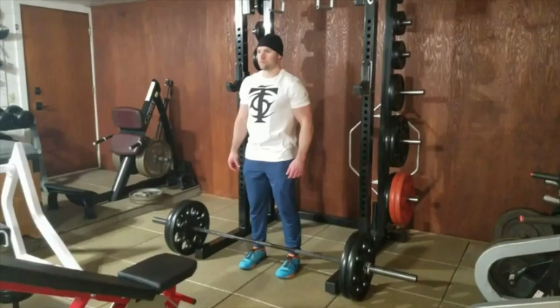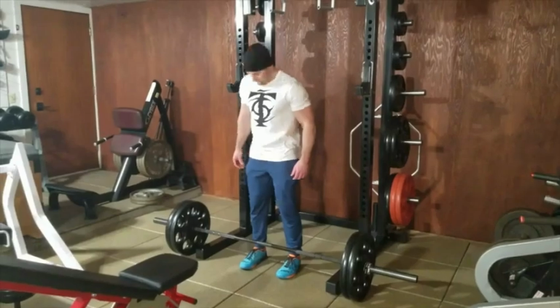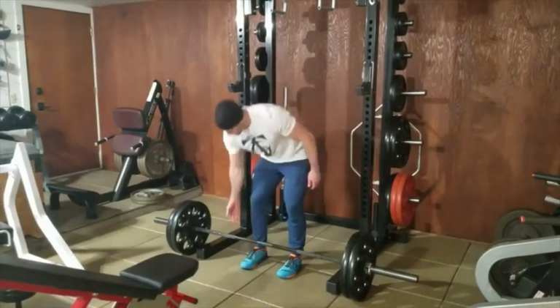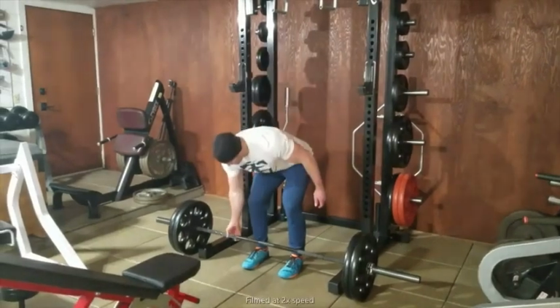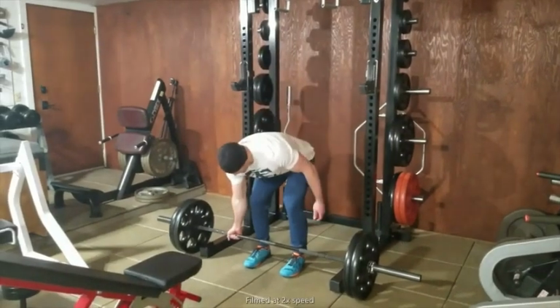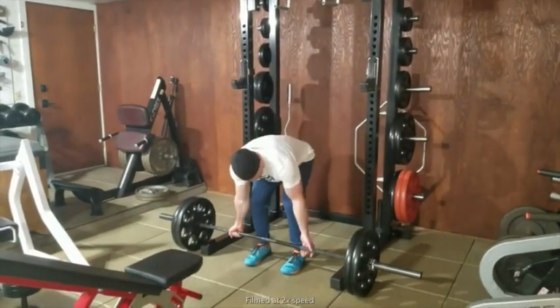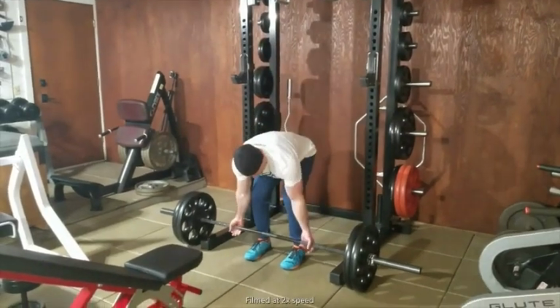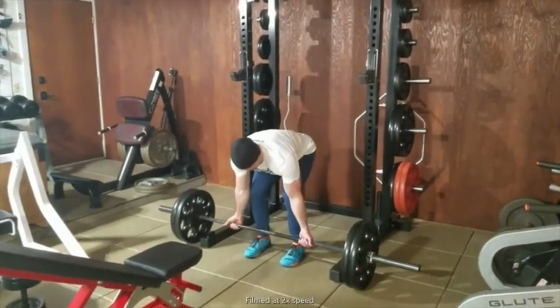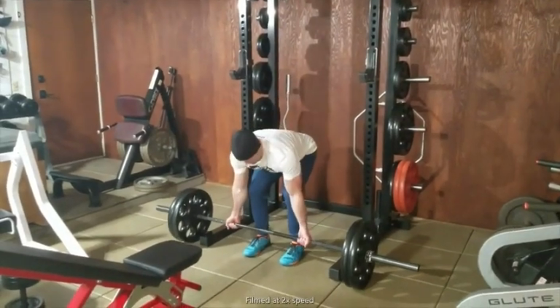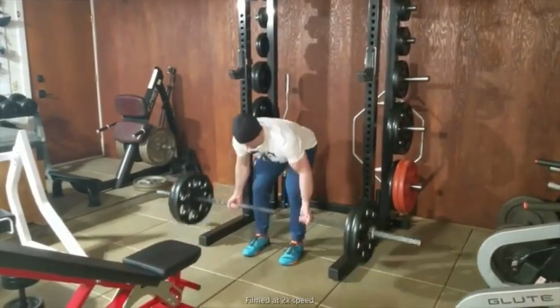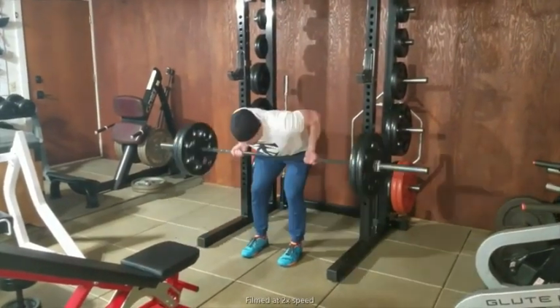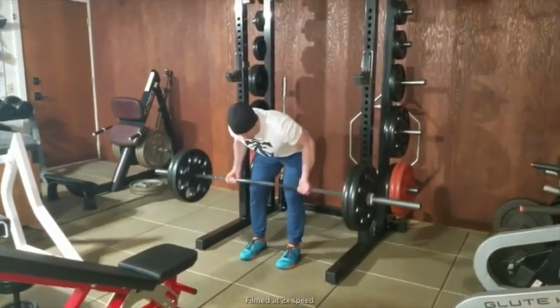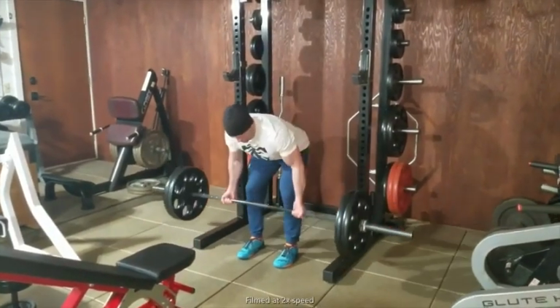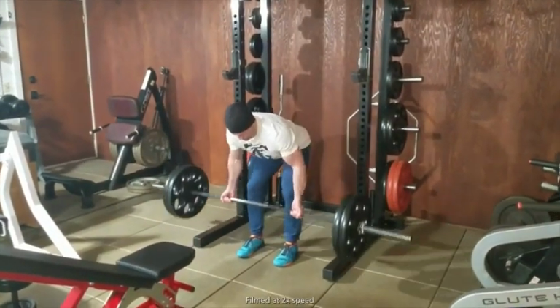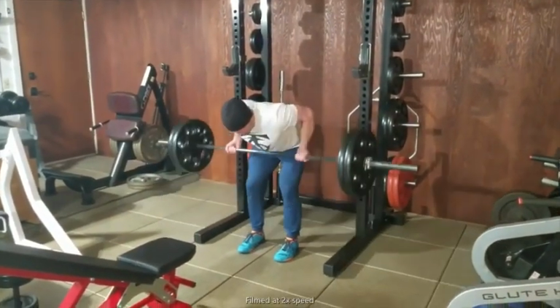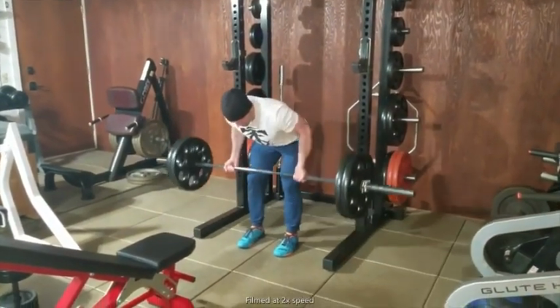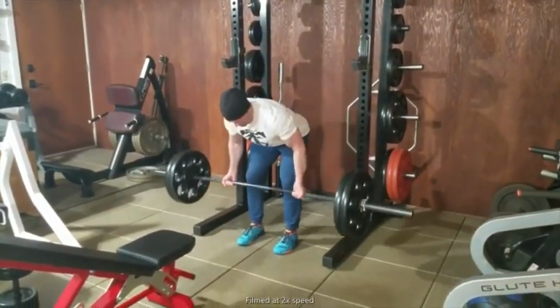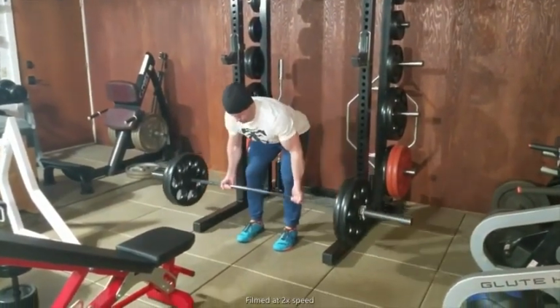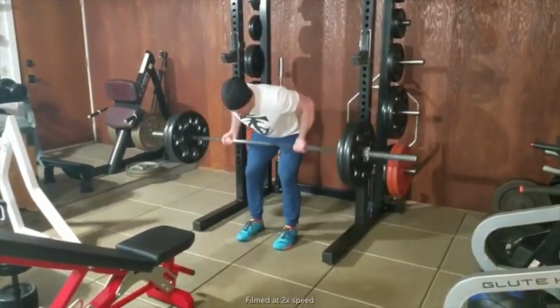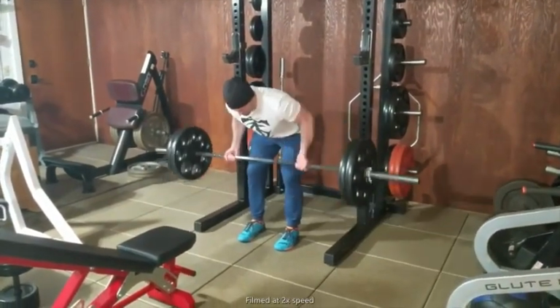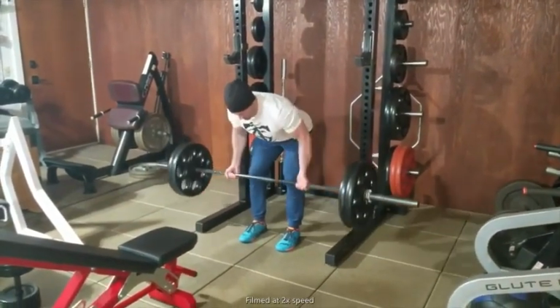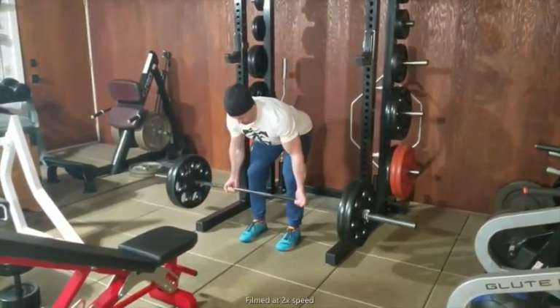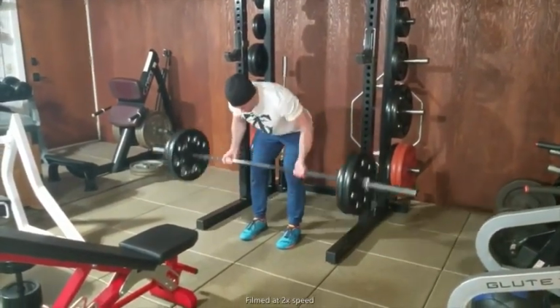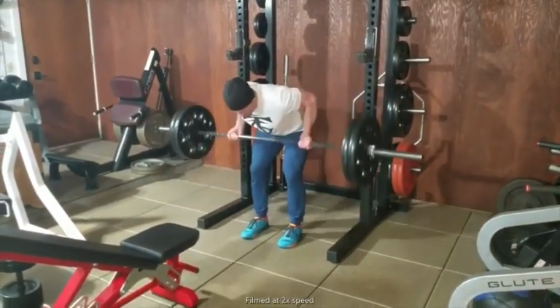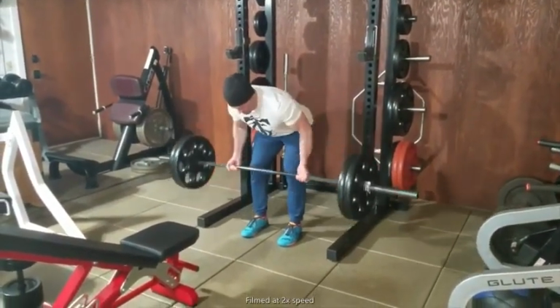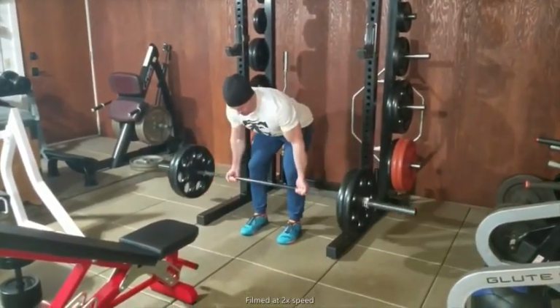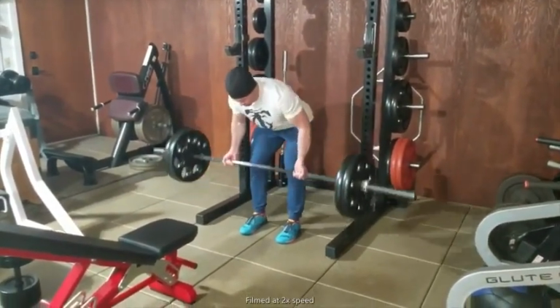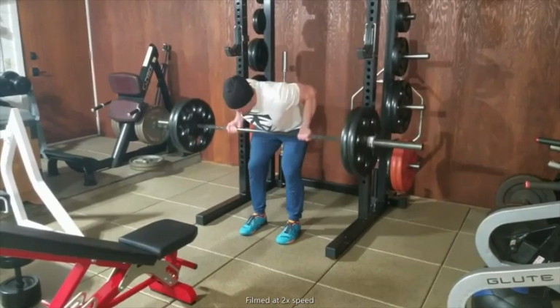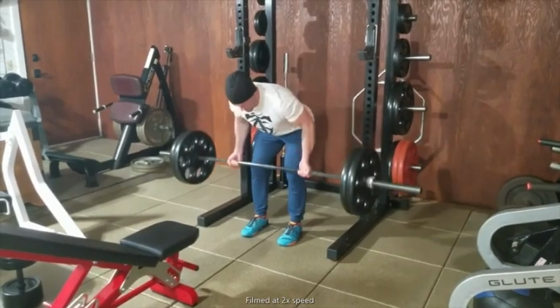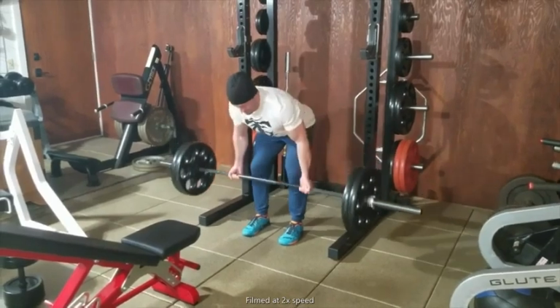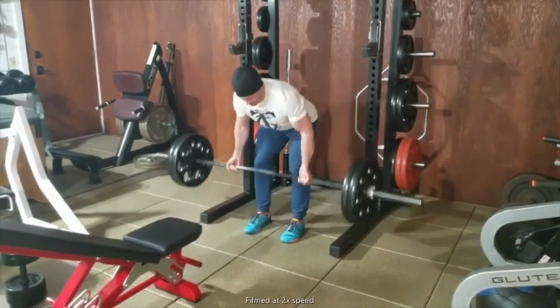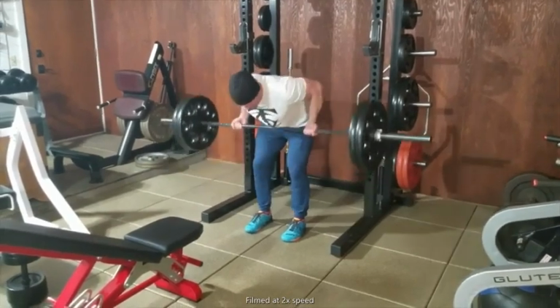Dr. Merrick Lincoln for T Nation. Here's an ascending effort tri-set focusing on the upper pull movement pattern.